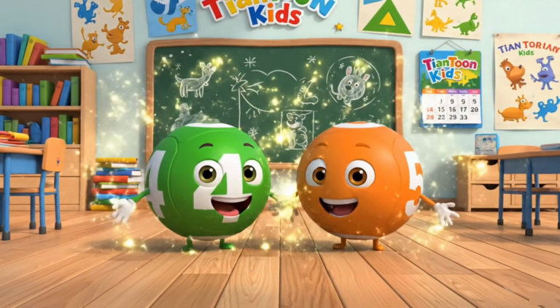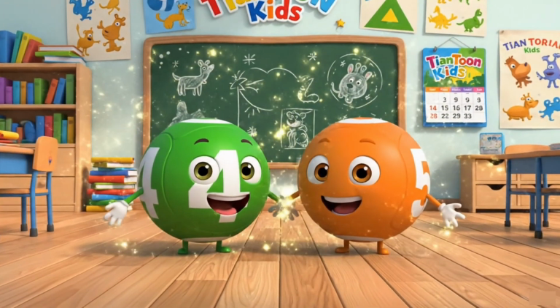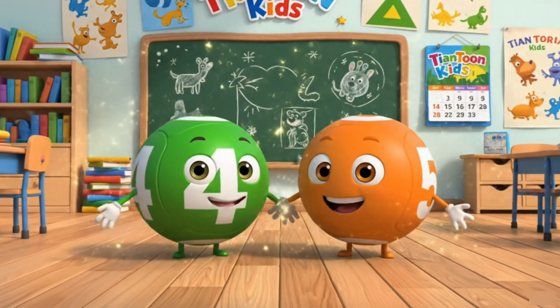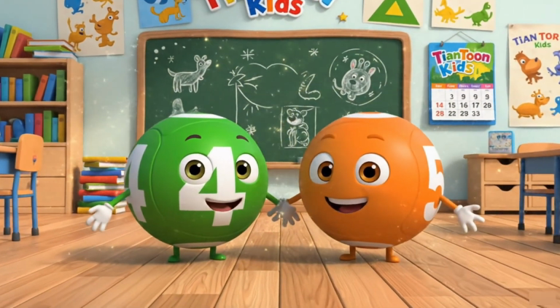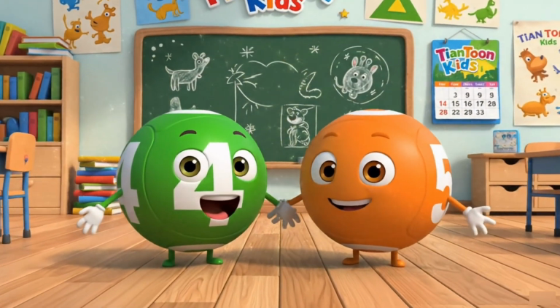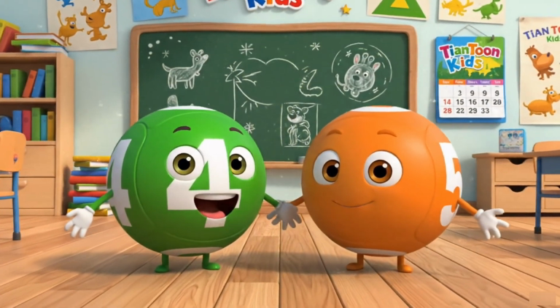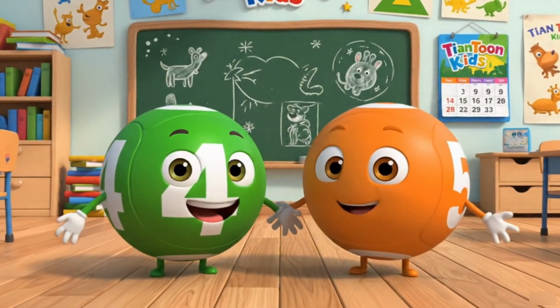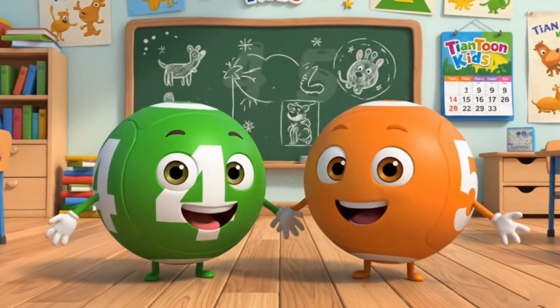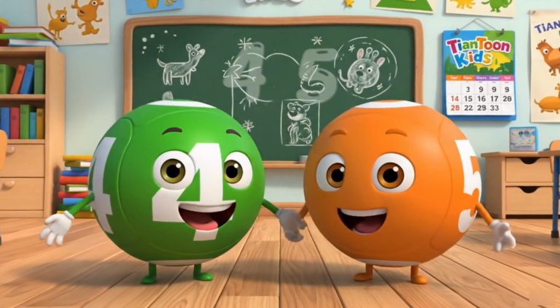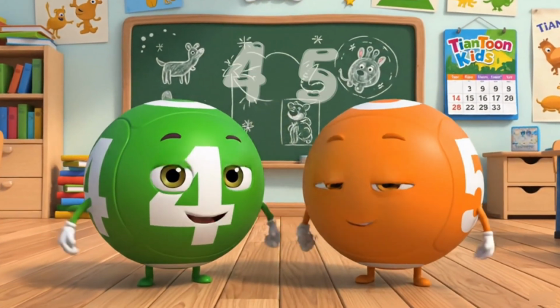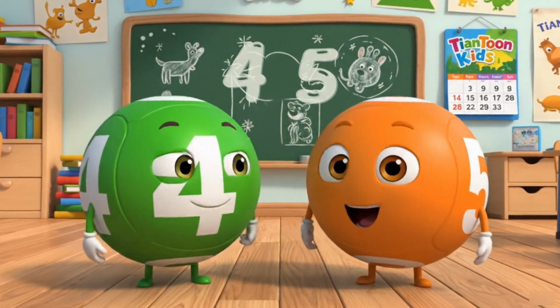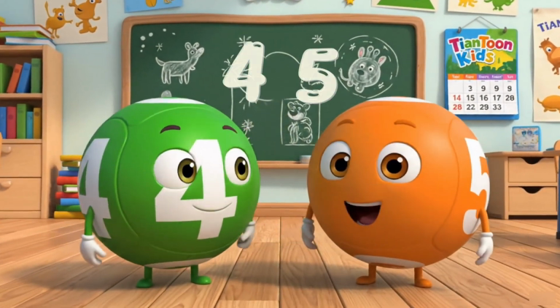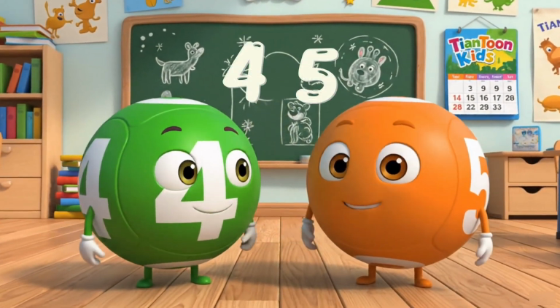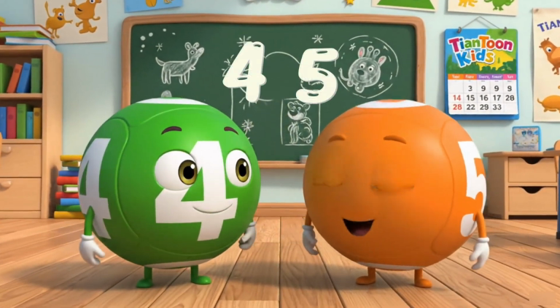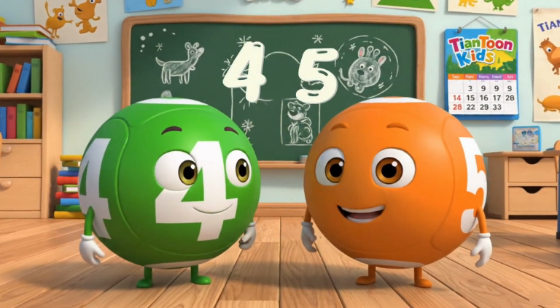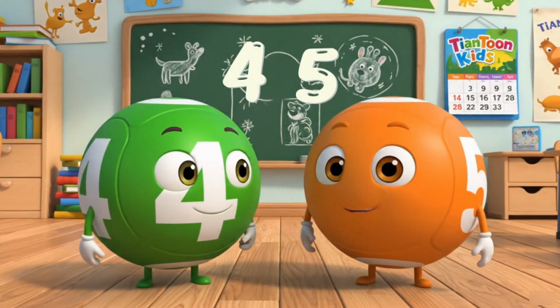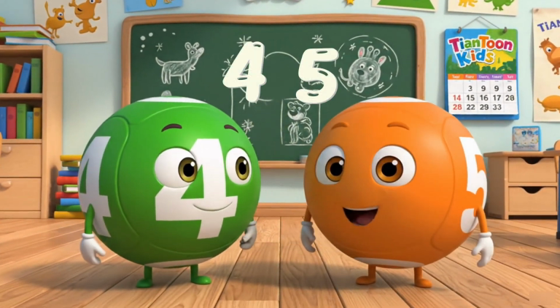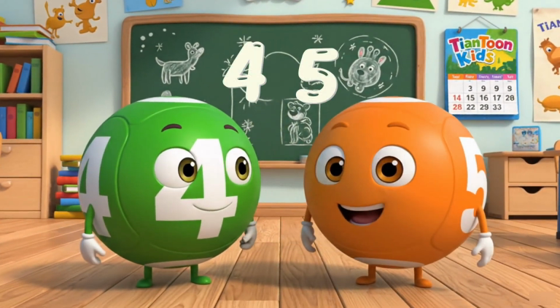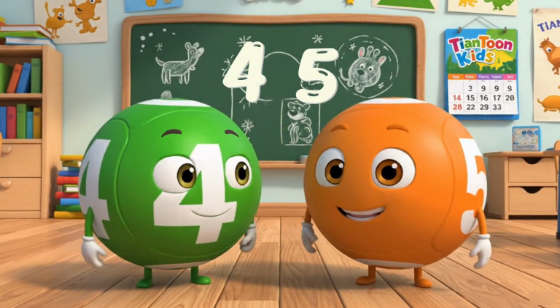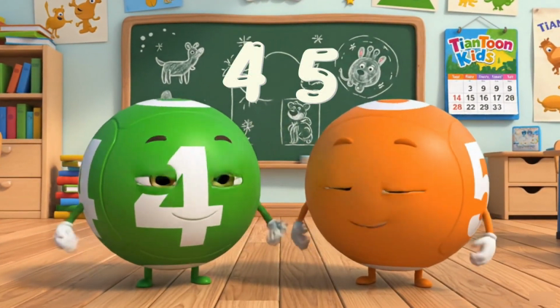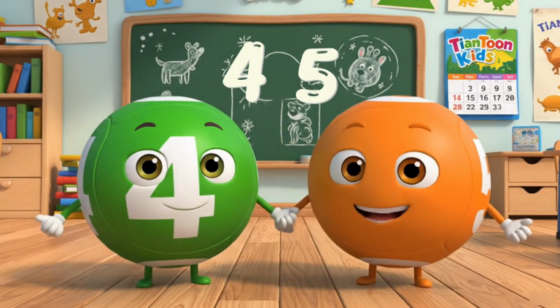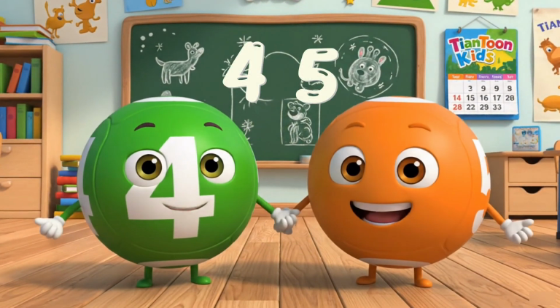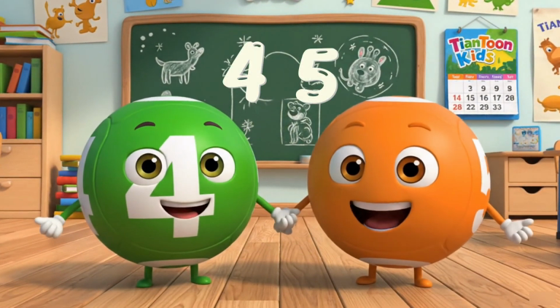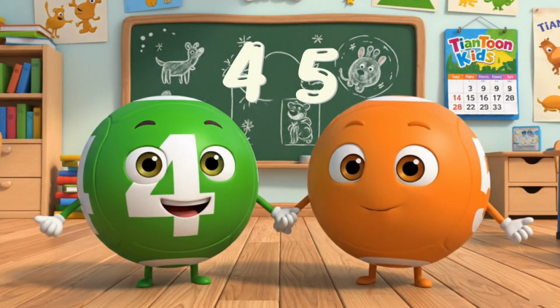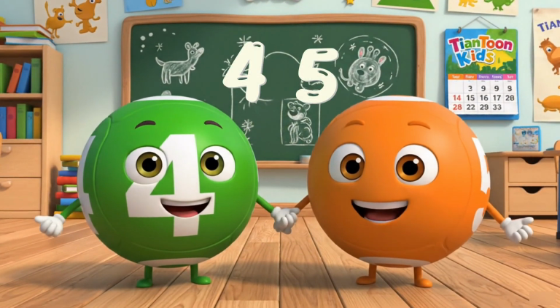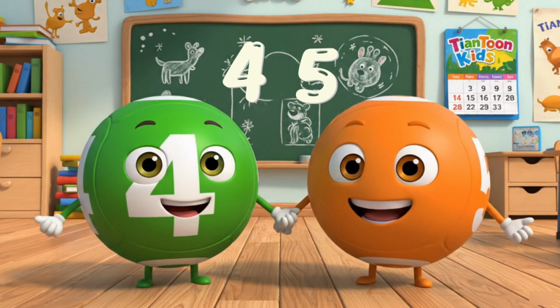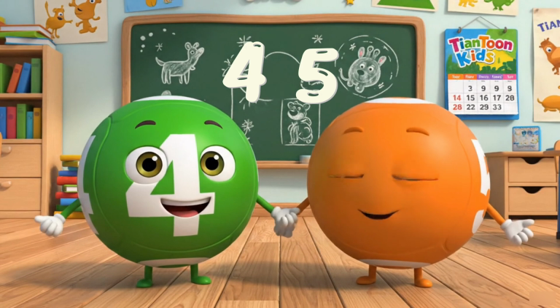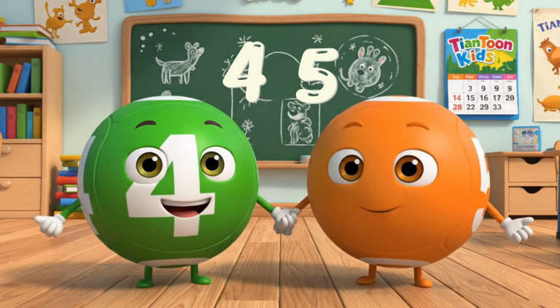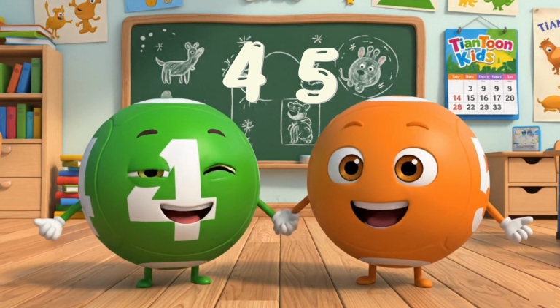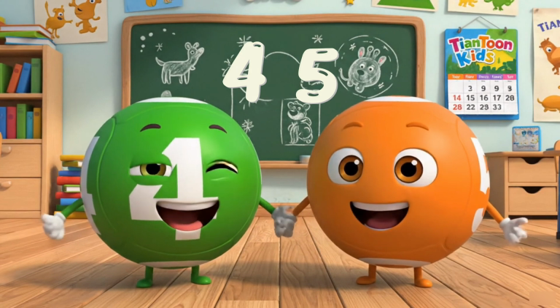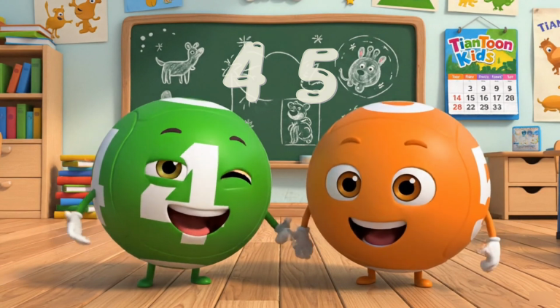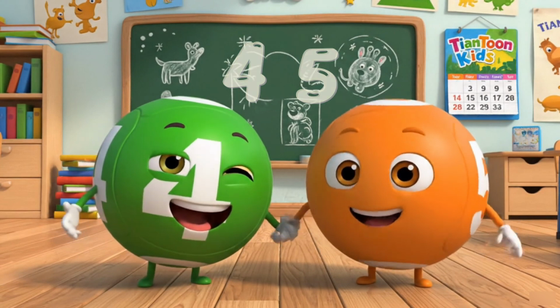Look! 4 and 5 join the fun. Can you count with us to 5?